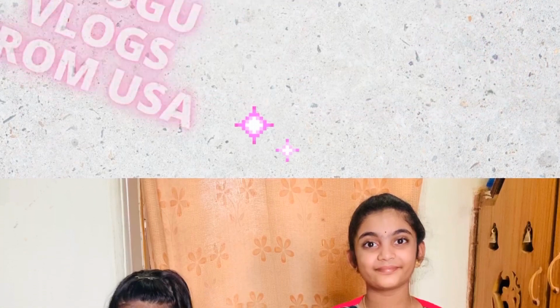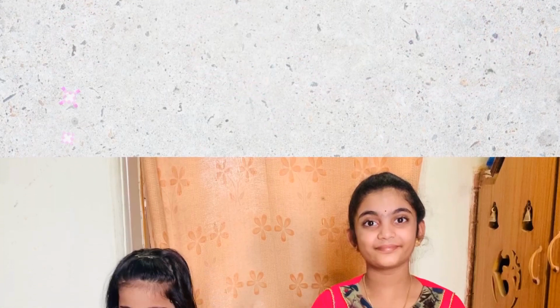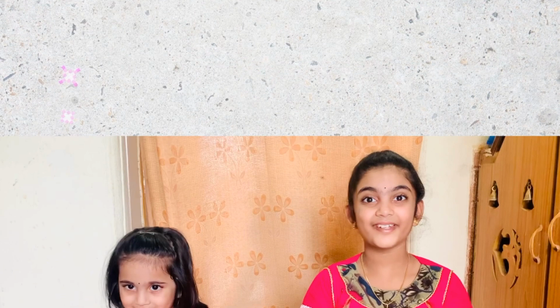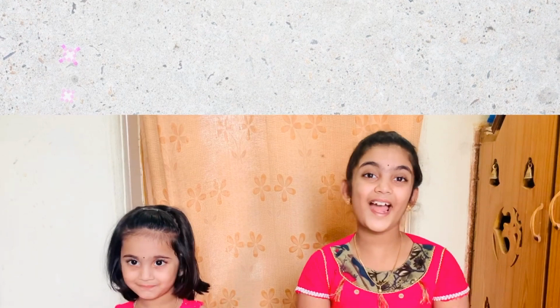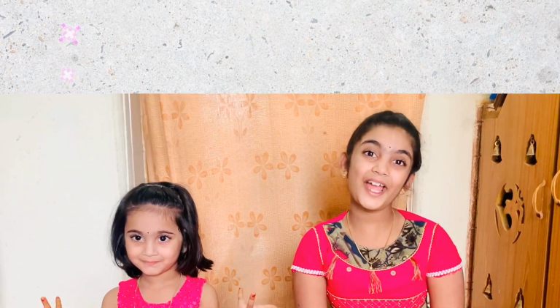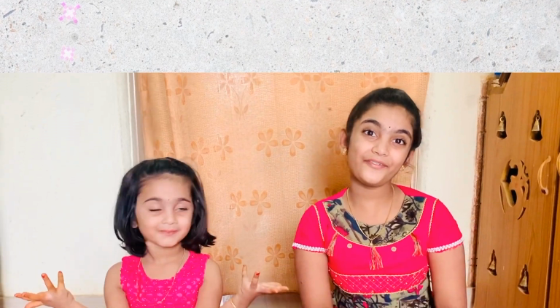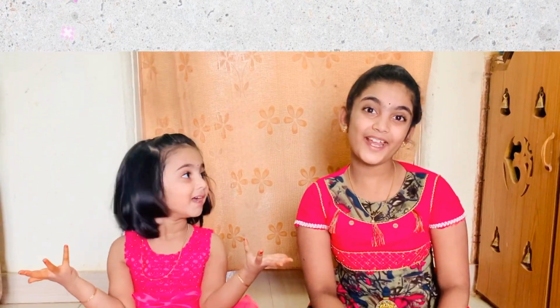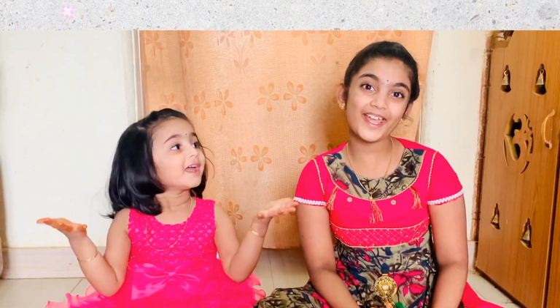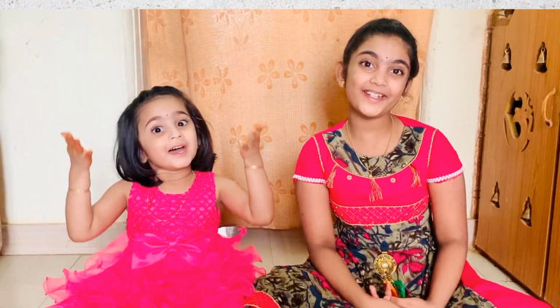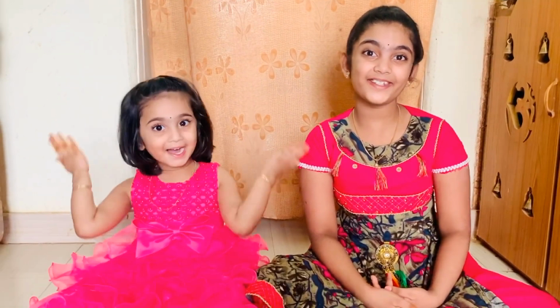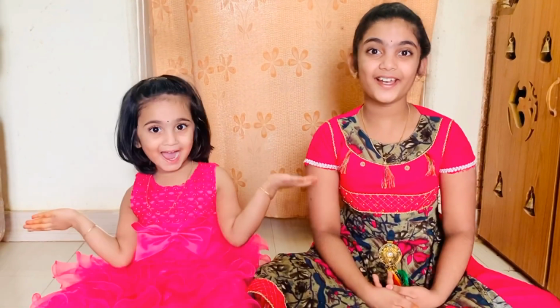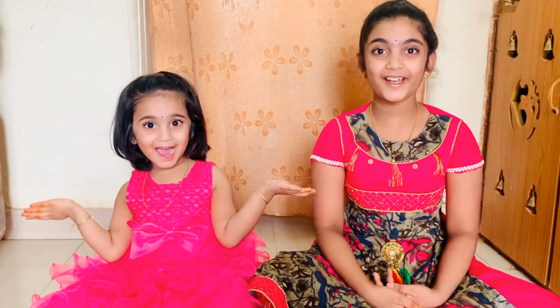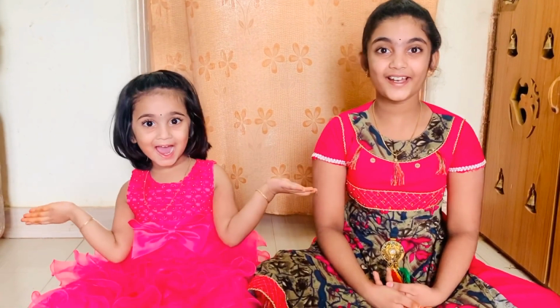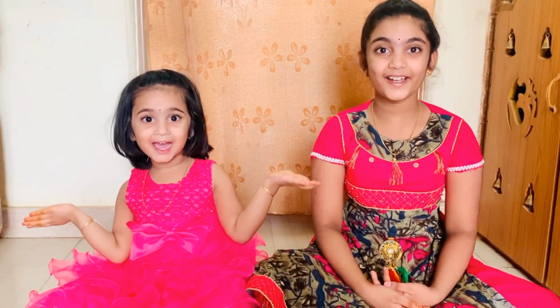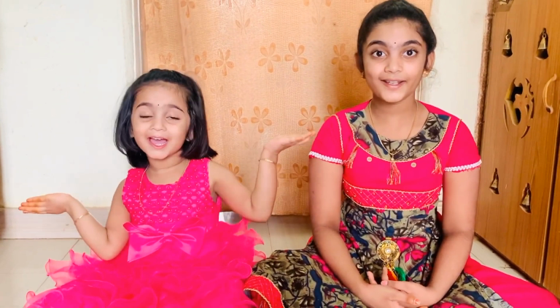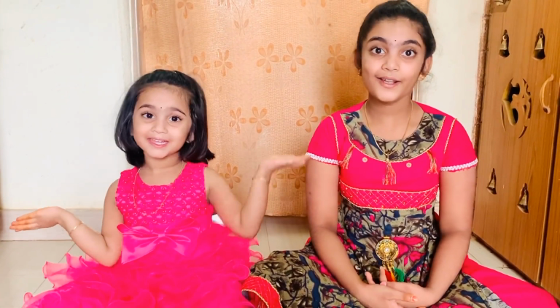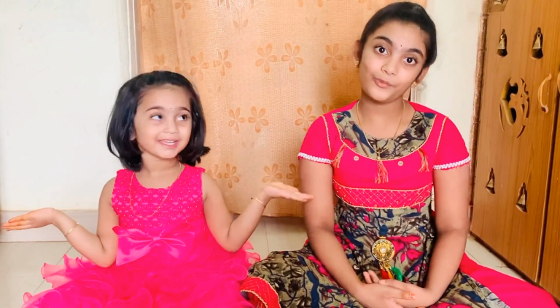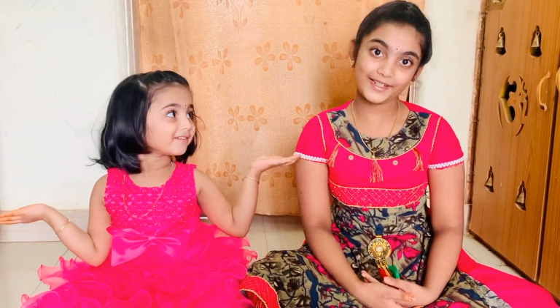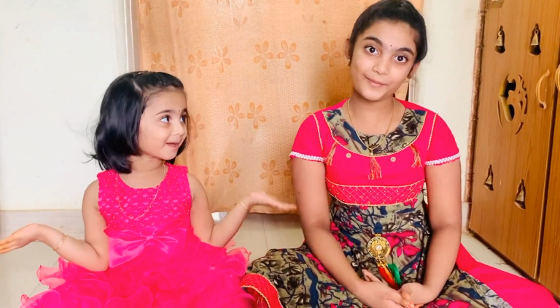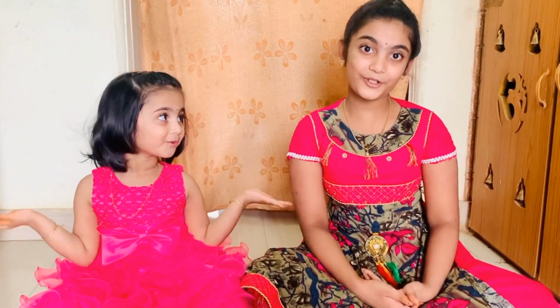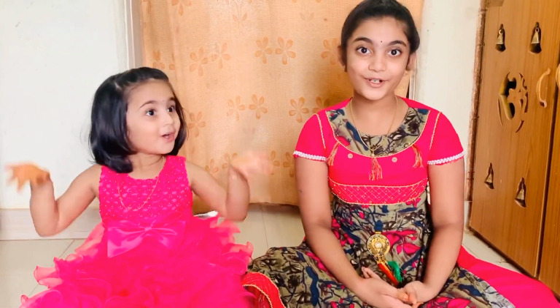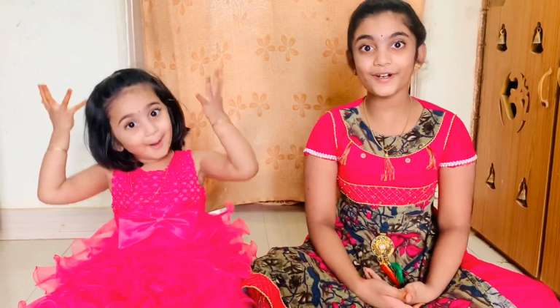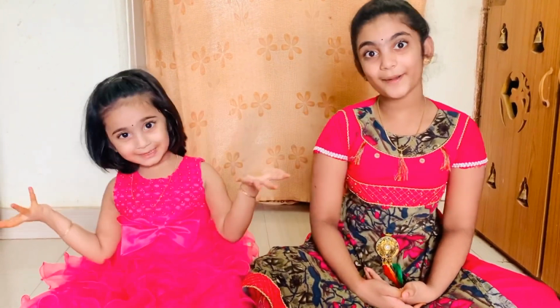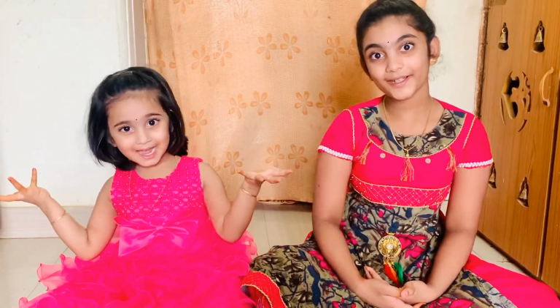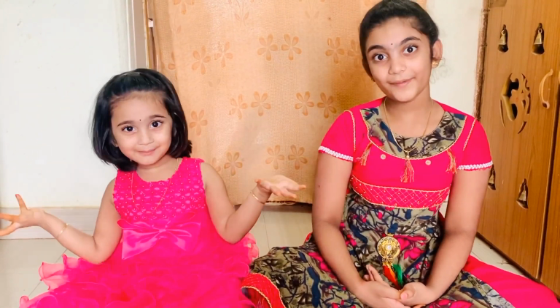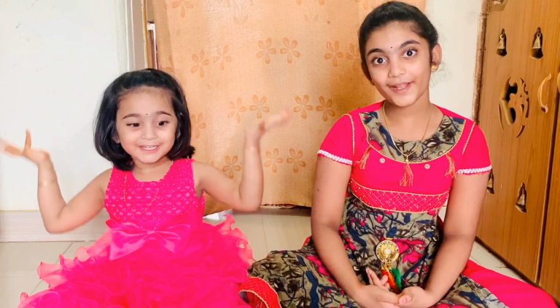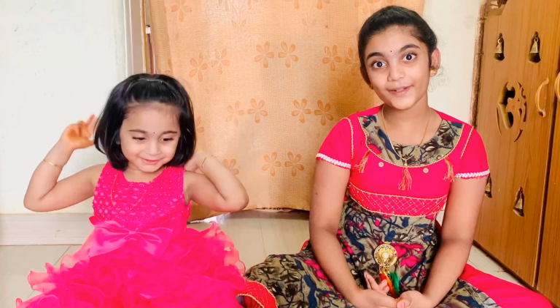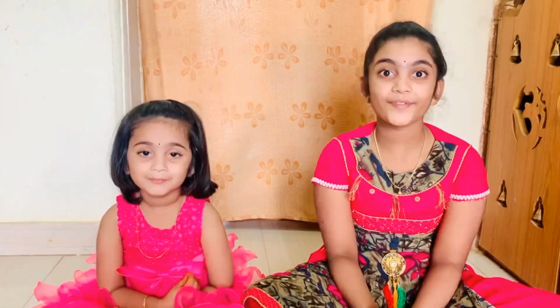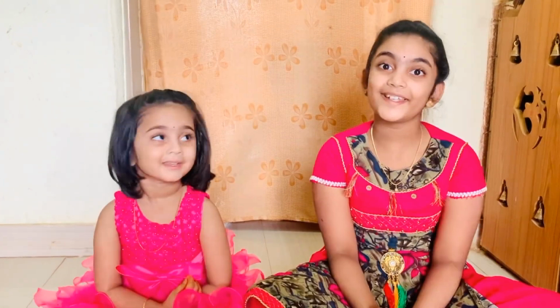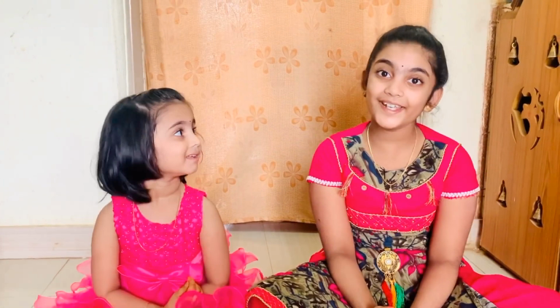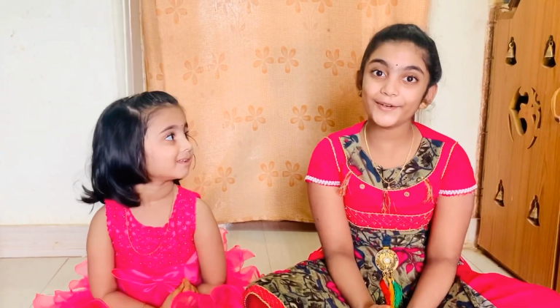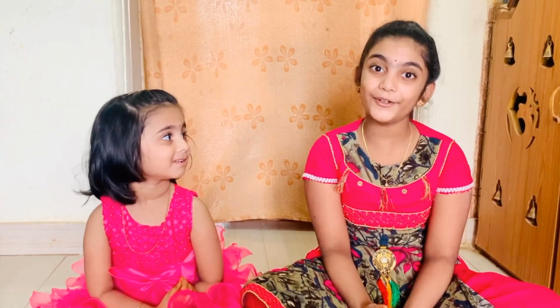Hi friends! Hi! Welcome to Omadamalu! This day,